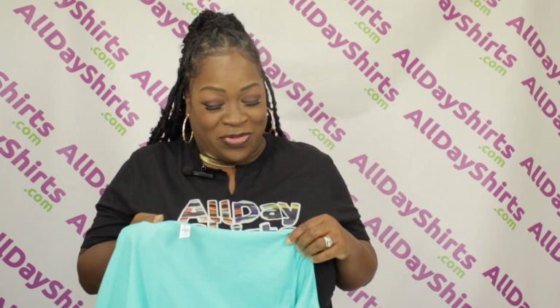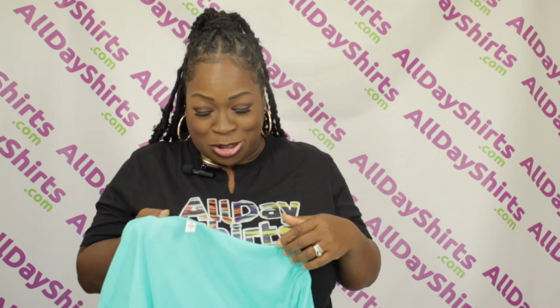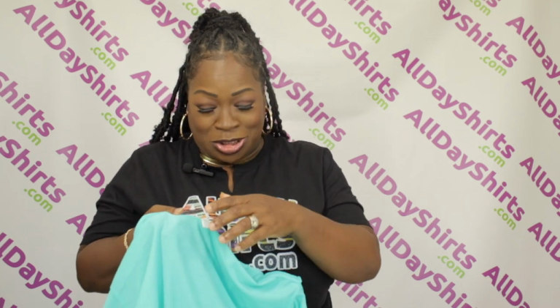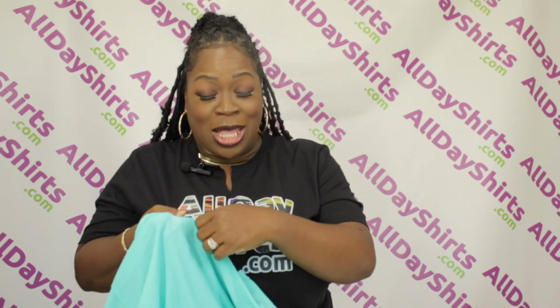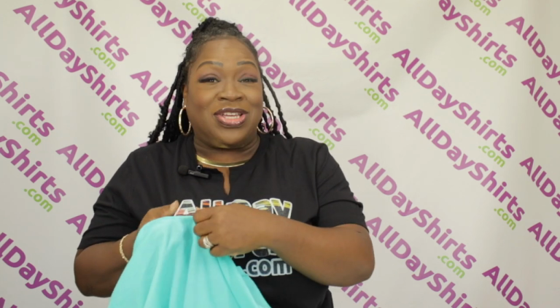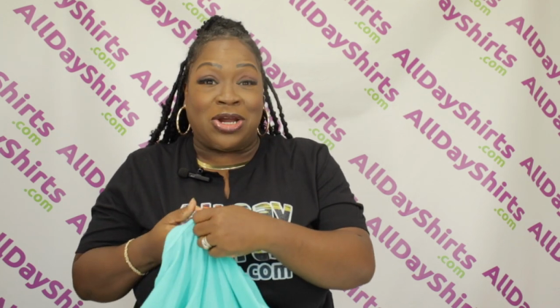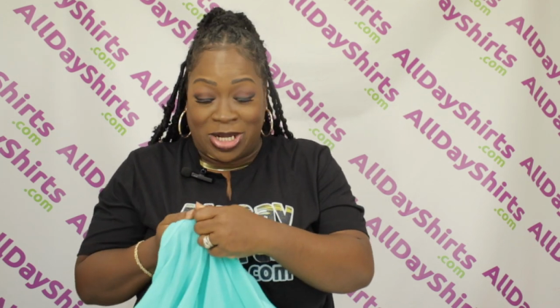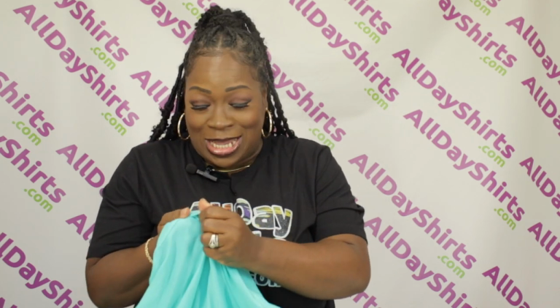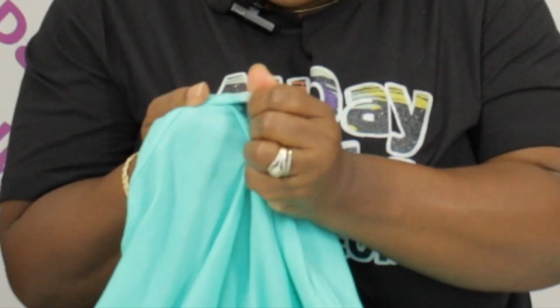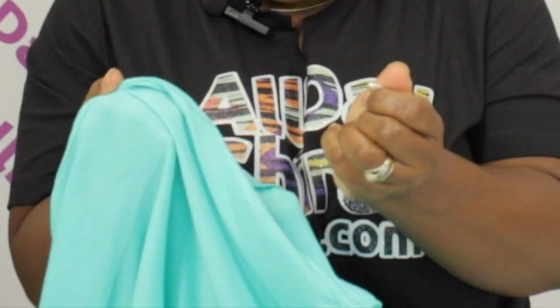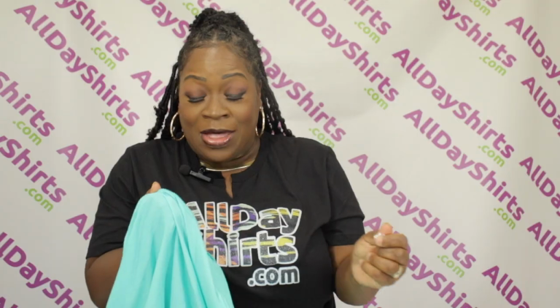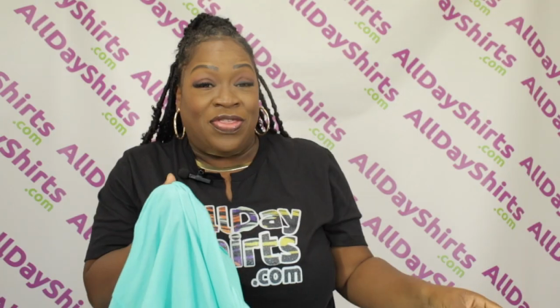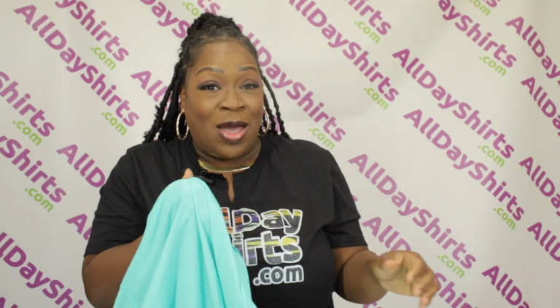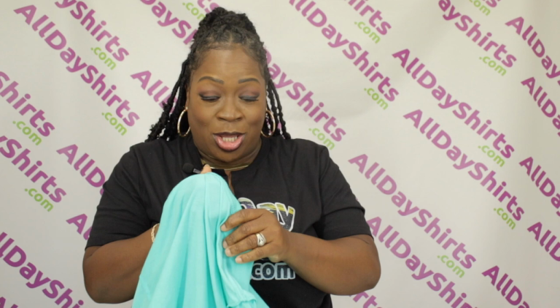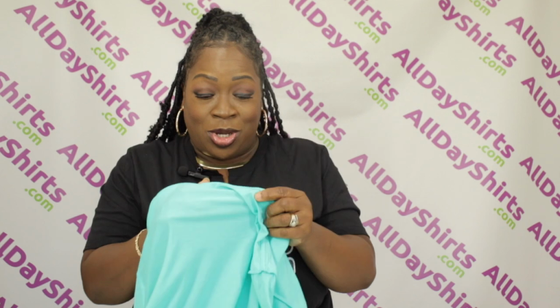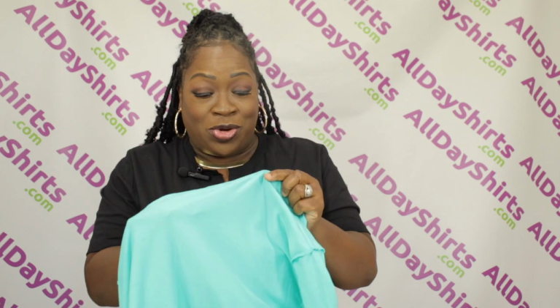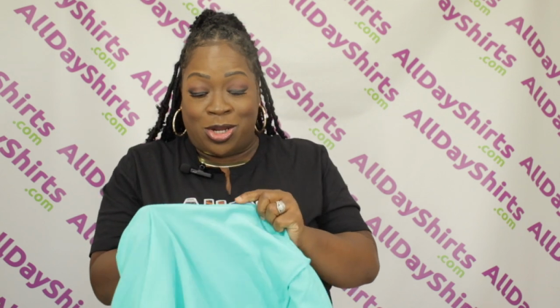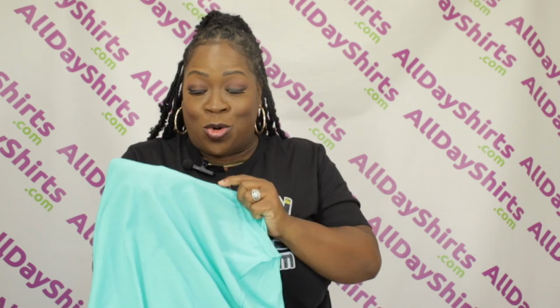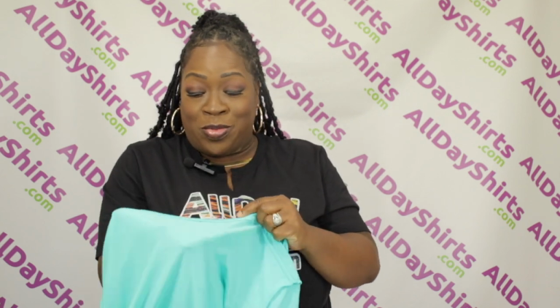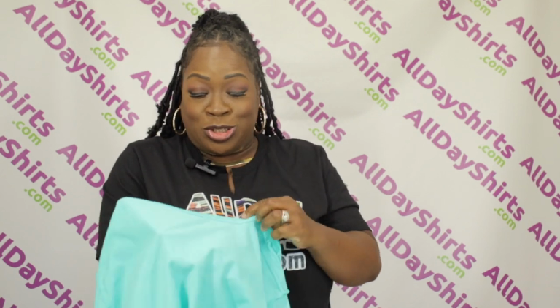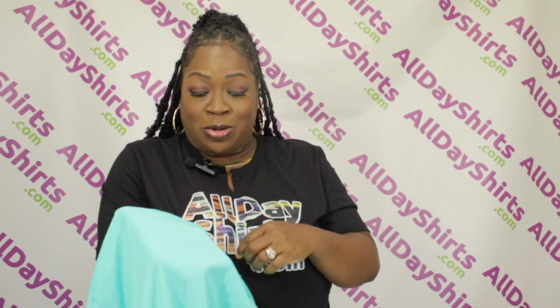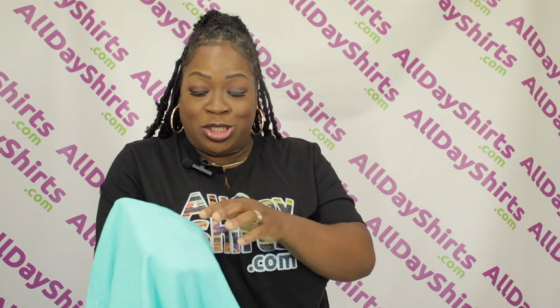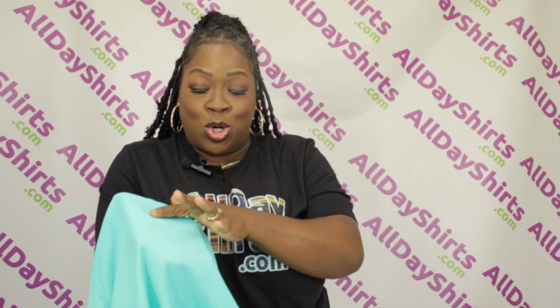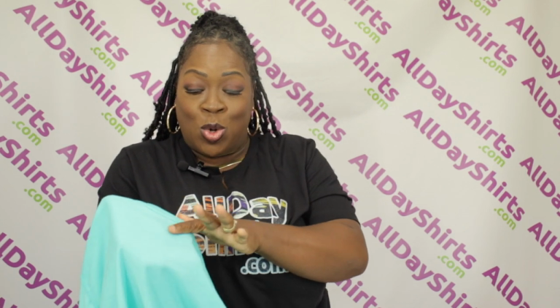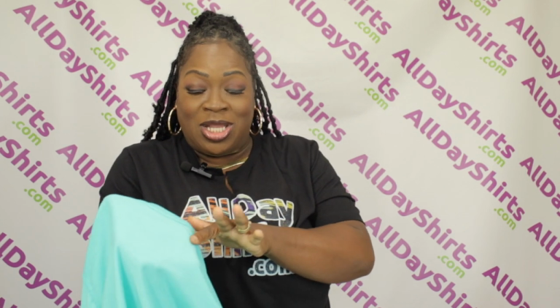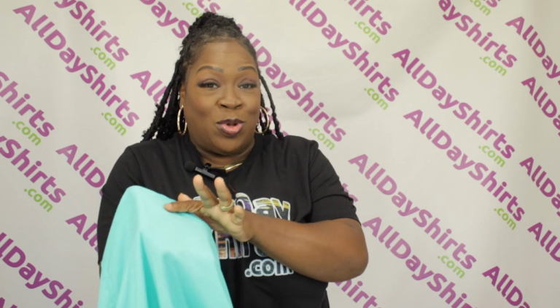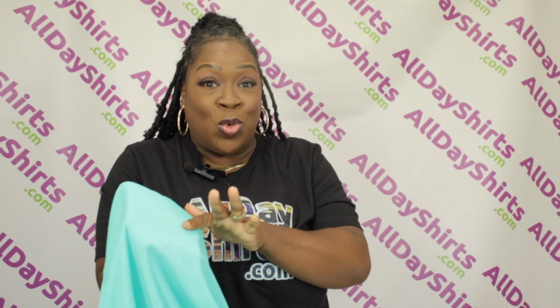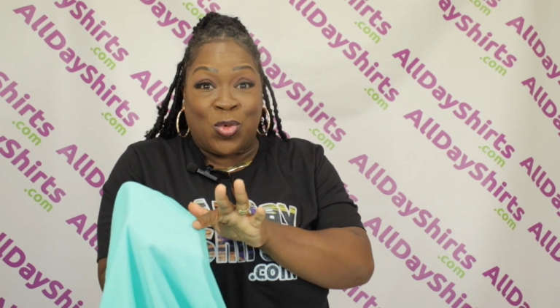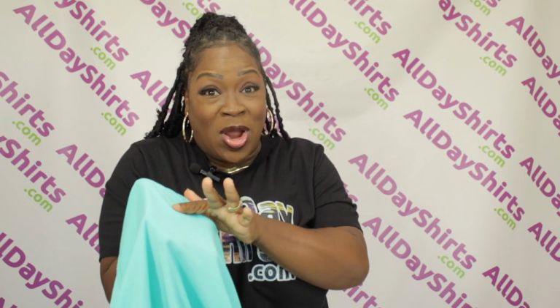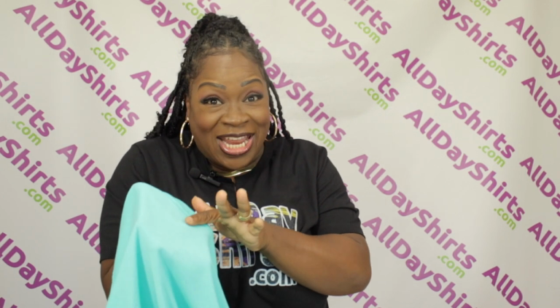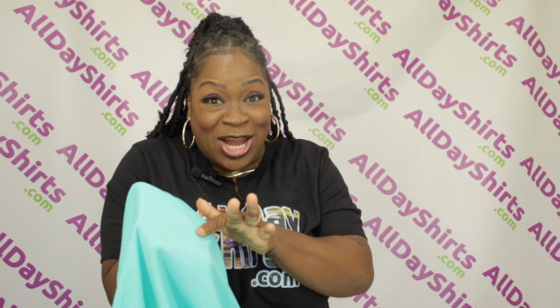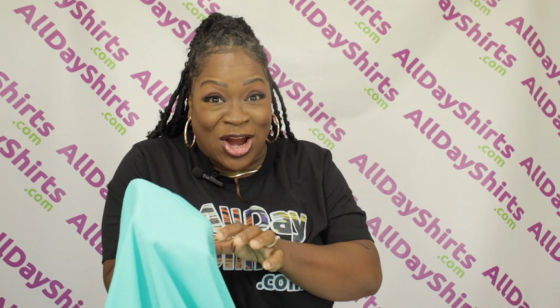And you know one of Mama's favorite features — the Tearaway Tag. That way you can create your own merch. You can place your own label right here.